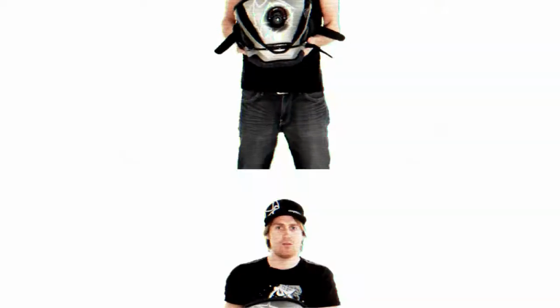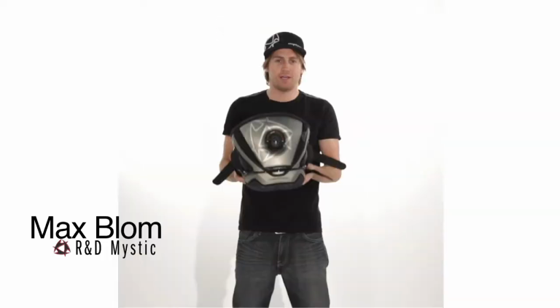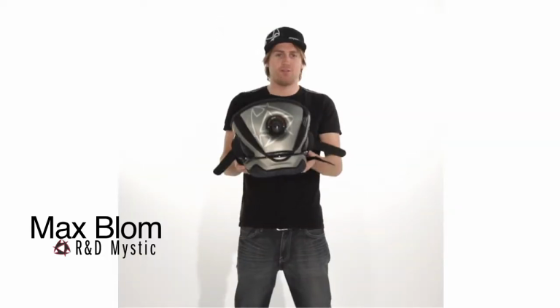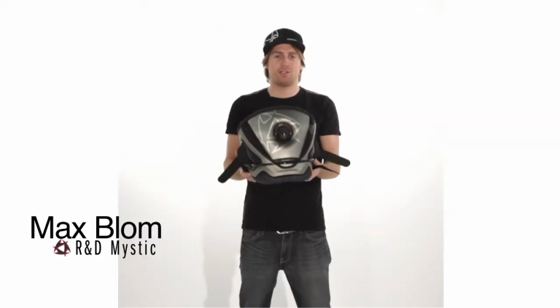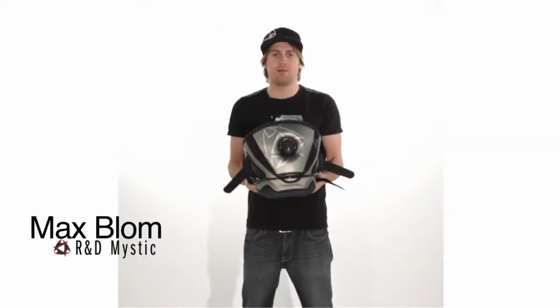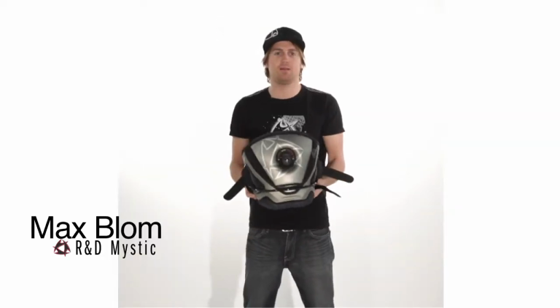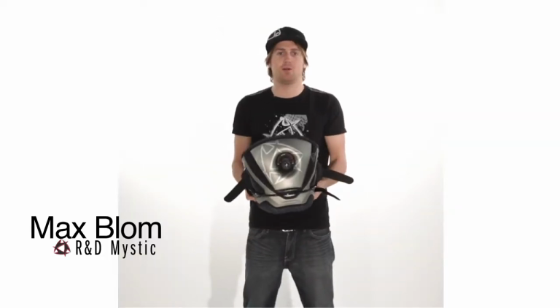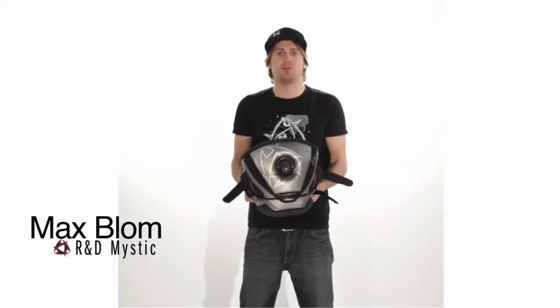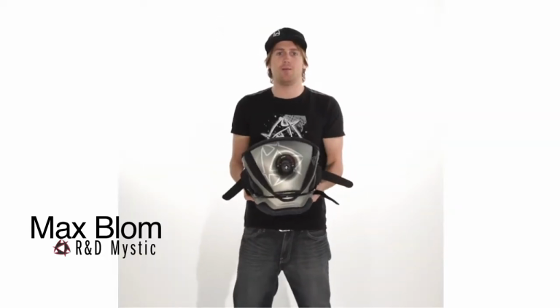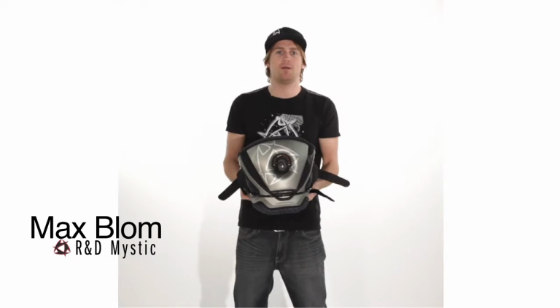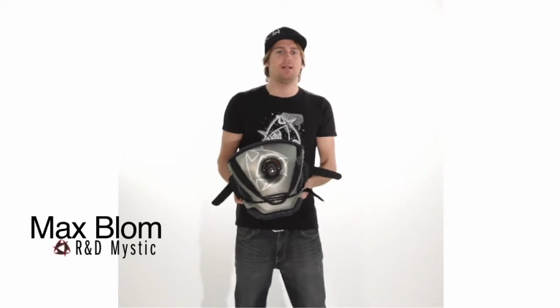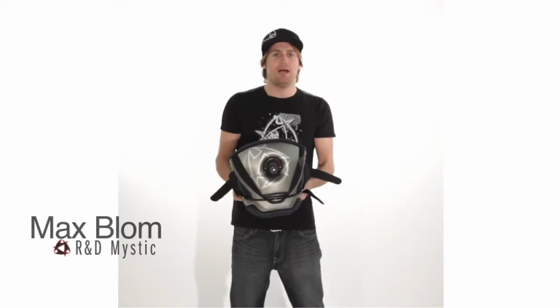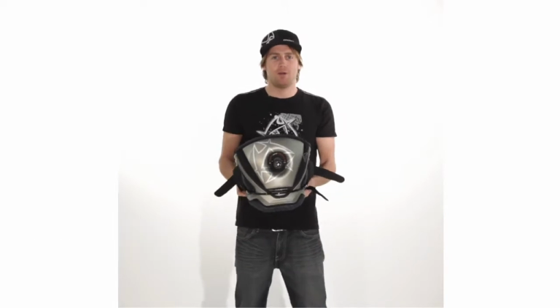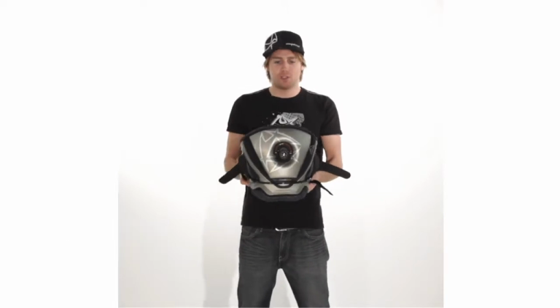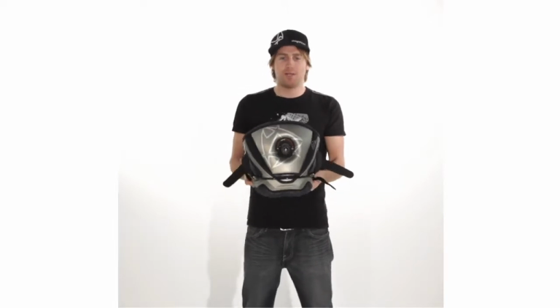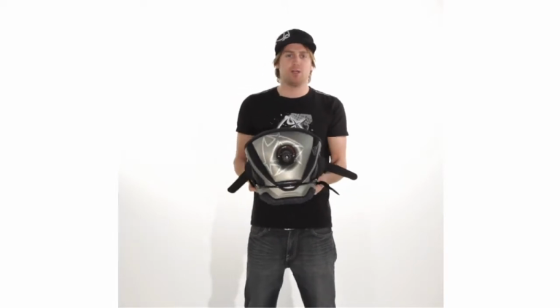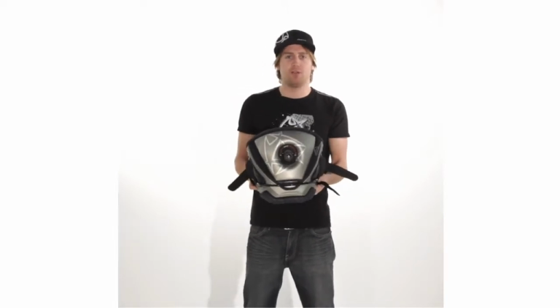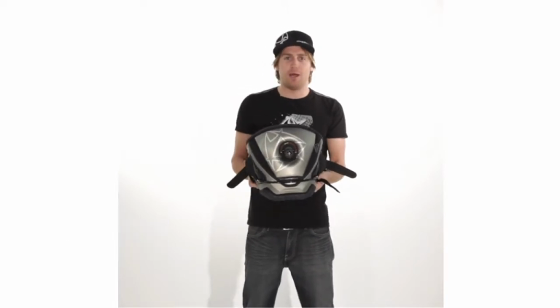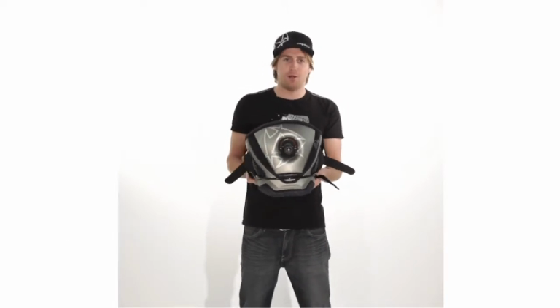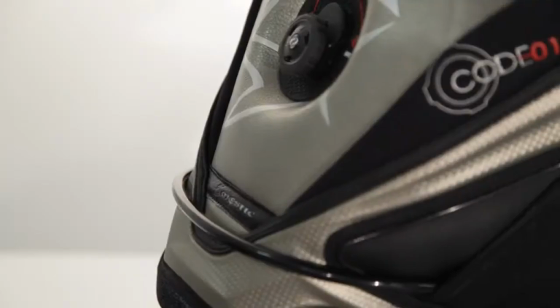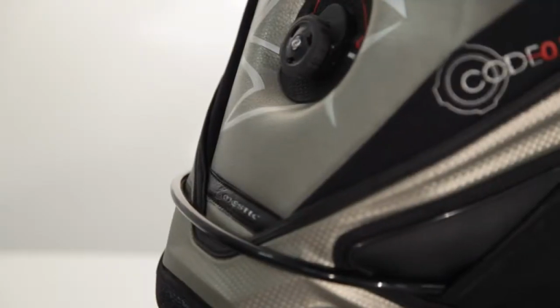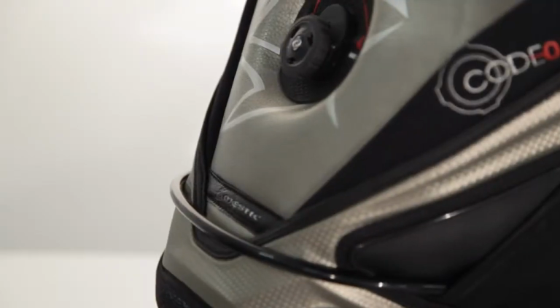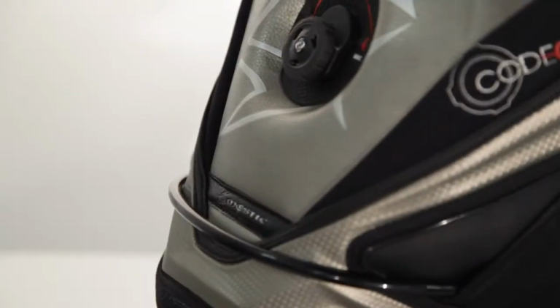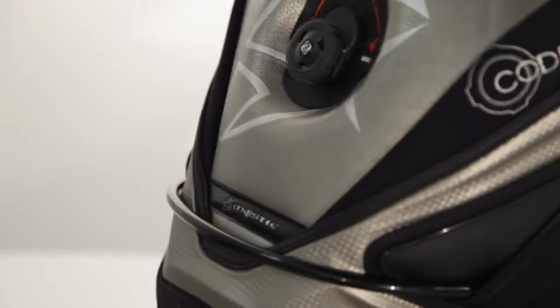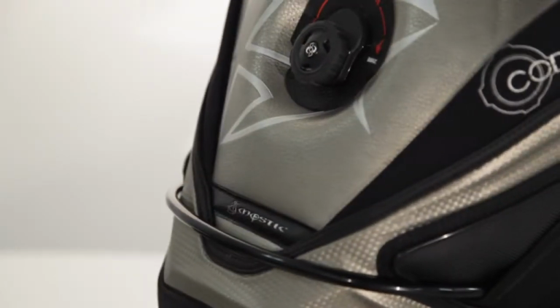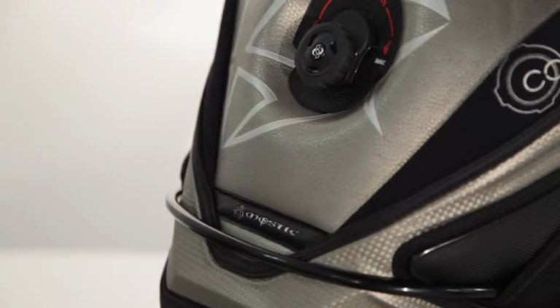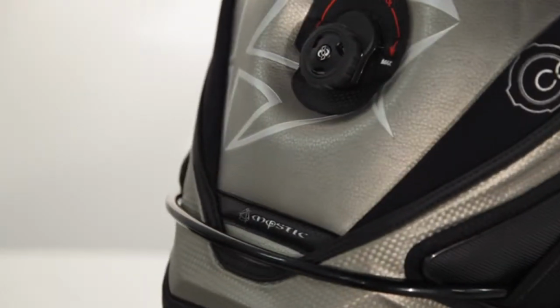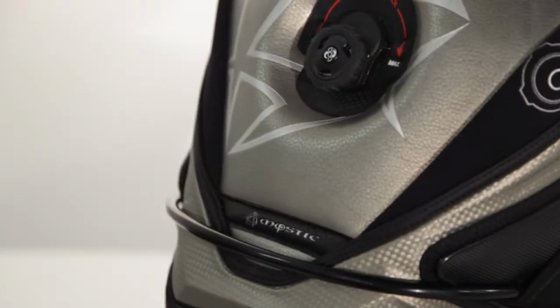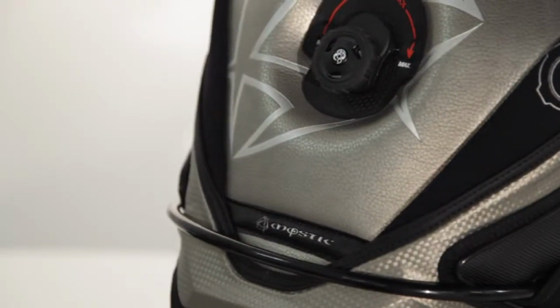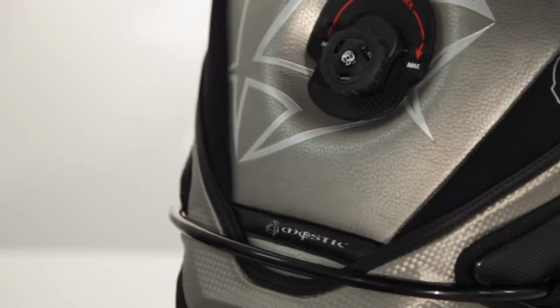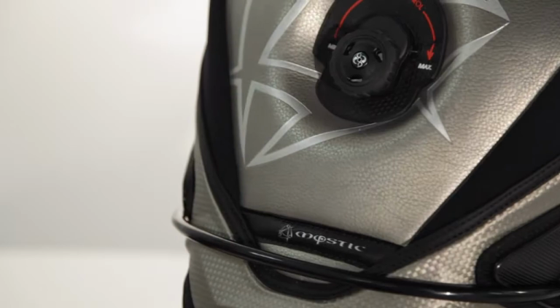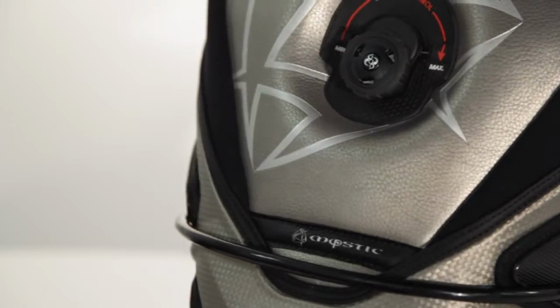Thanks for visiting mysticboarder.com. I'm going to explain you something about our new 2011 top harness, the Code 1.